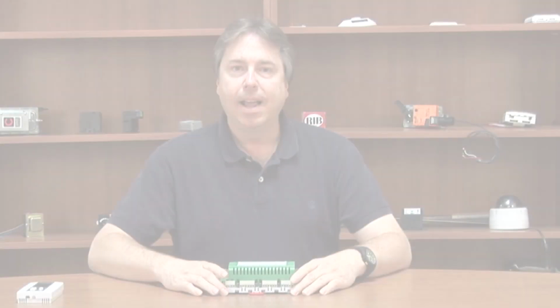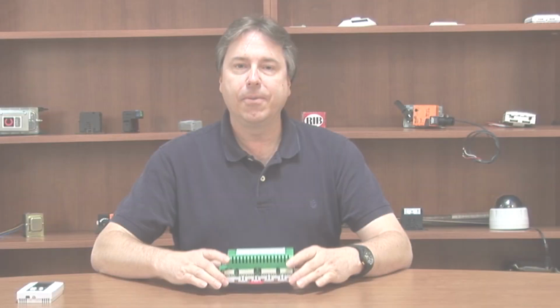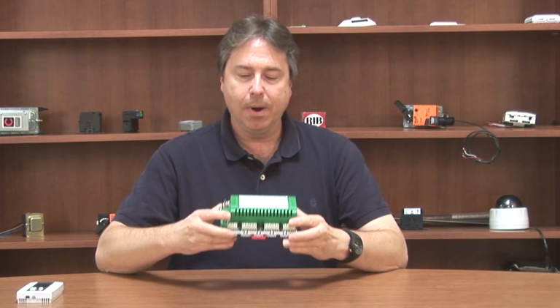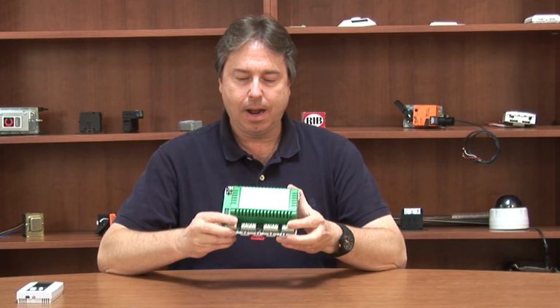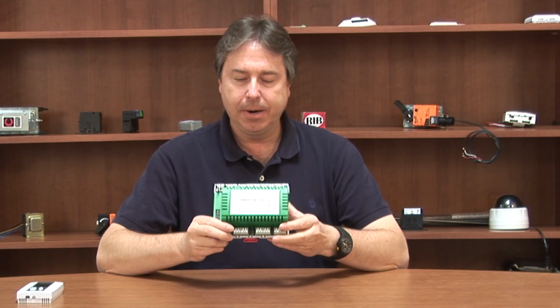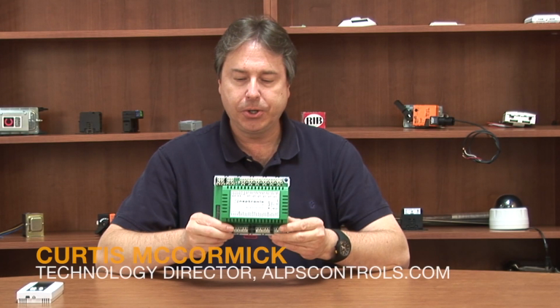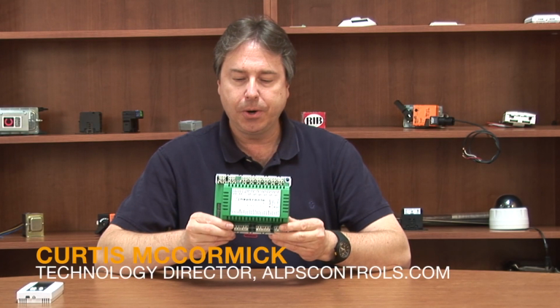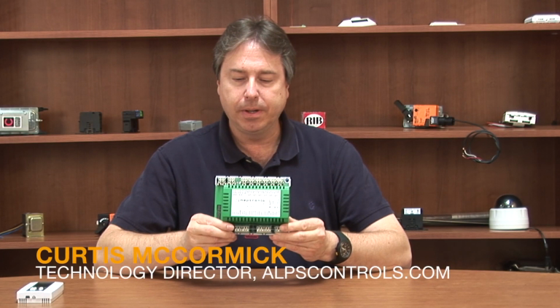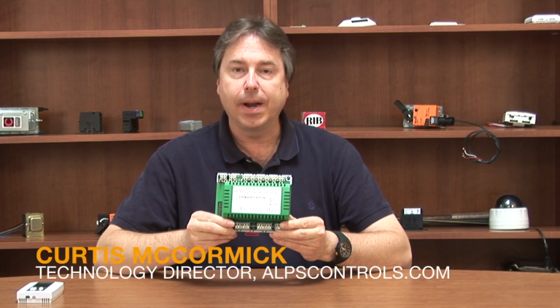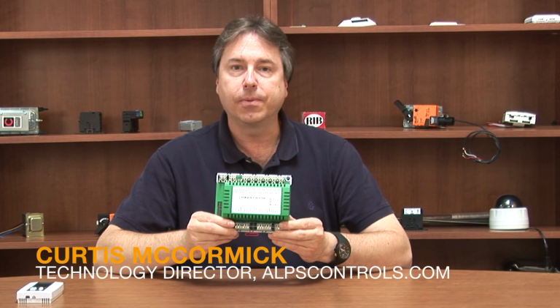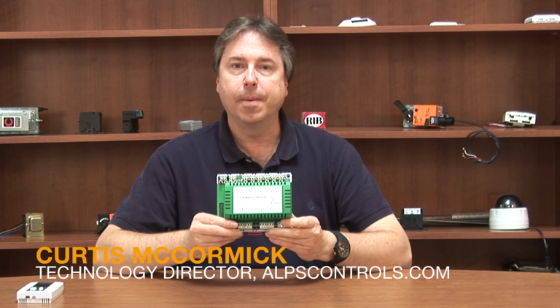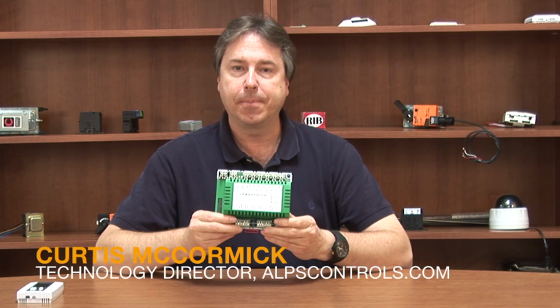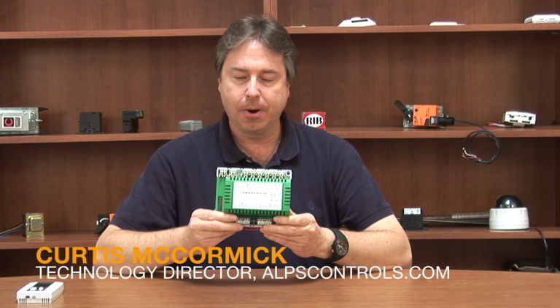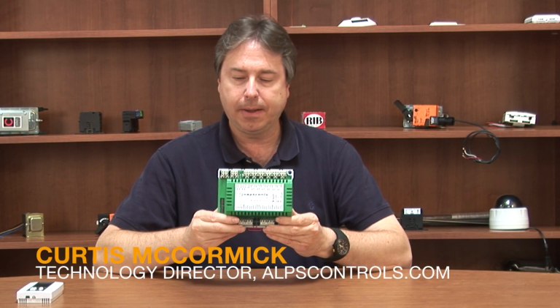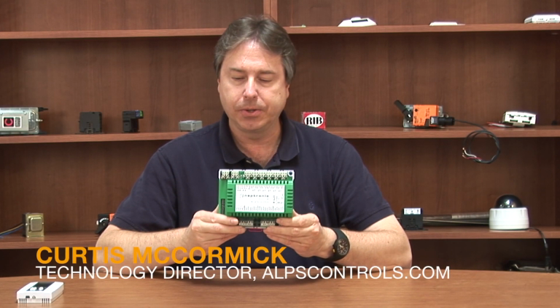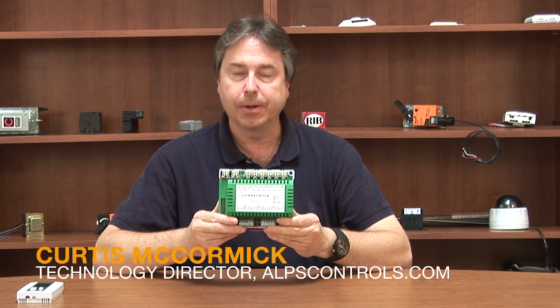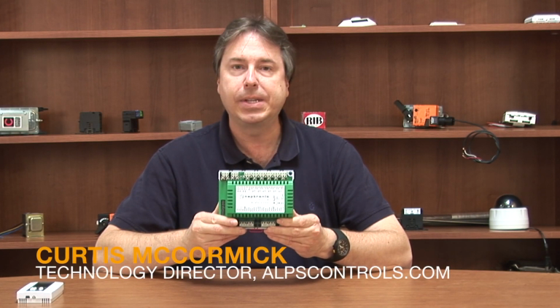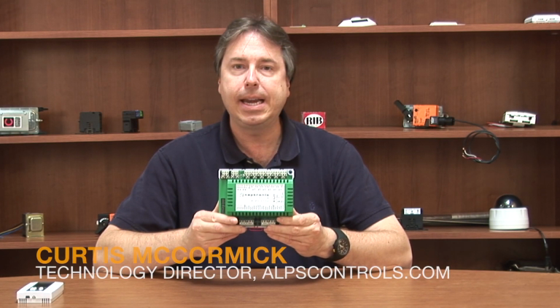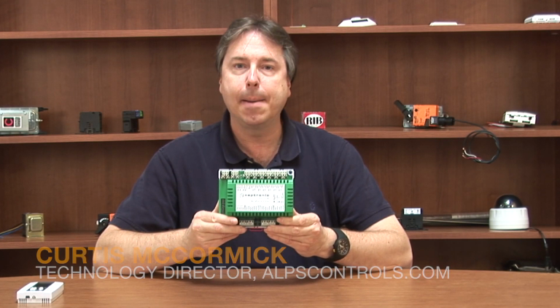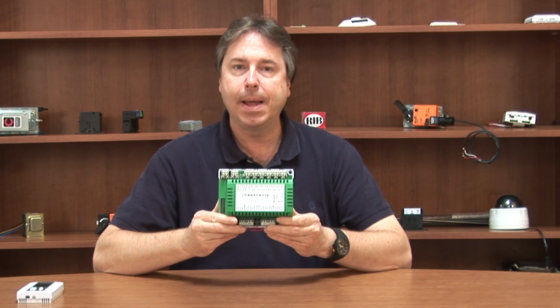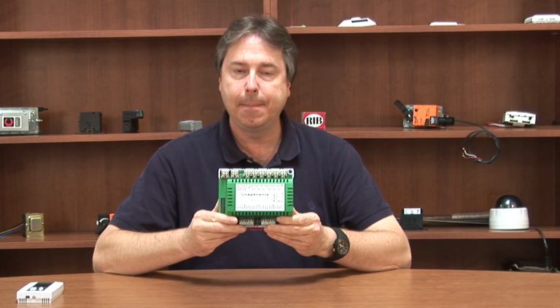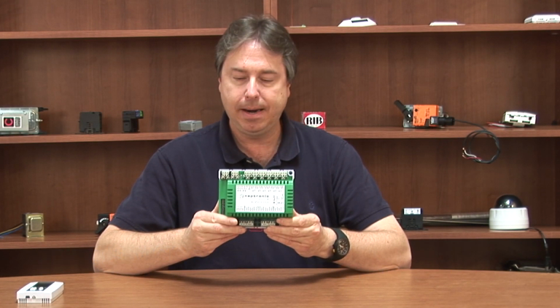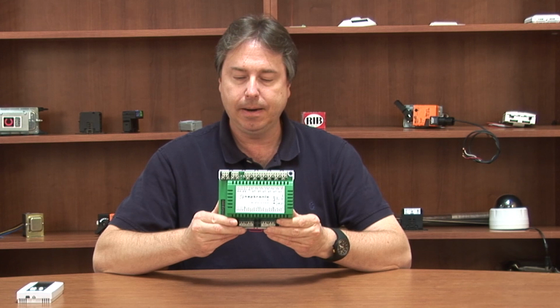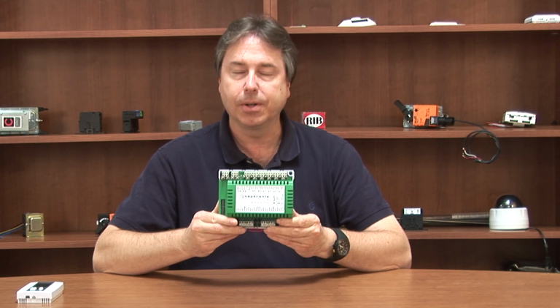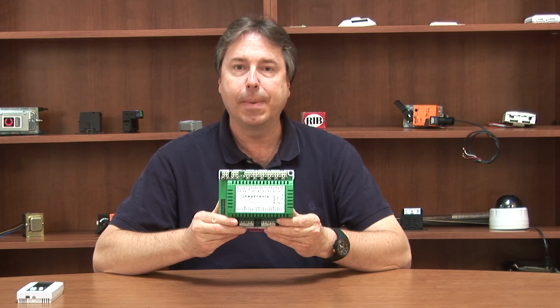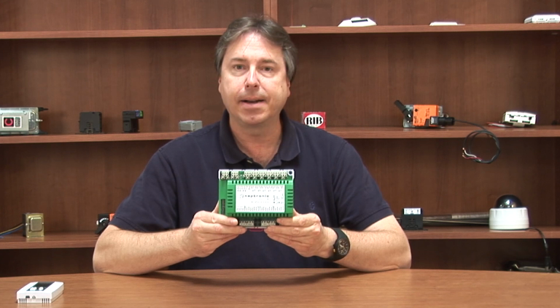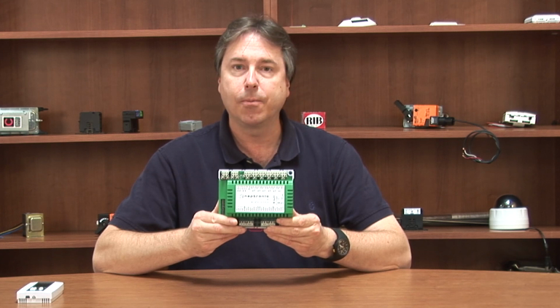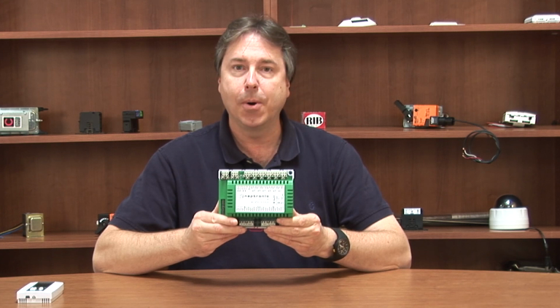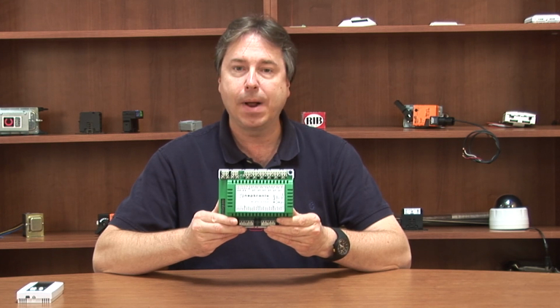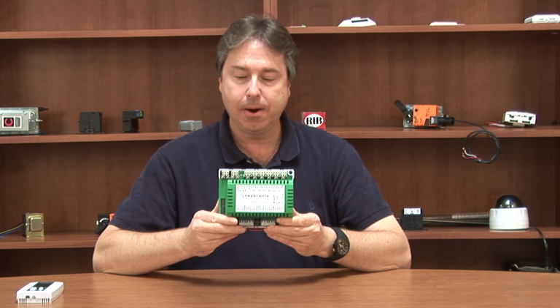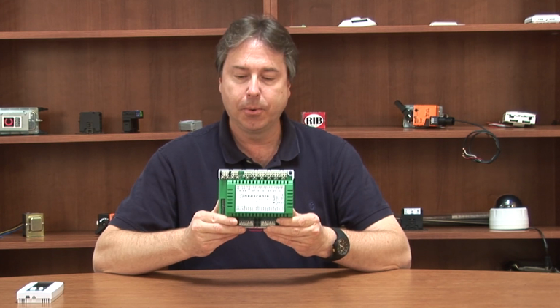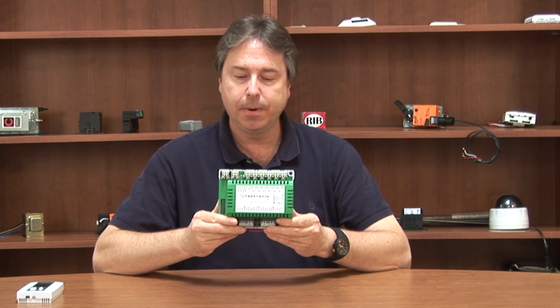Hey everyone, I'm here to show you a device from Neptronic. This is their CMMB — it's their BACnet remote I/O board.